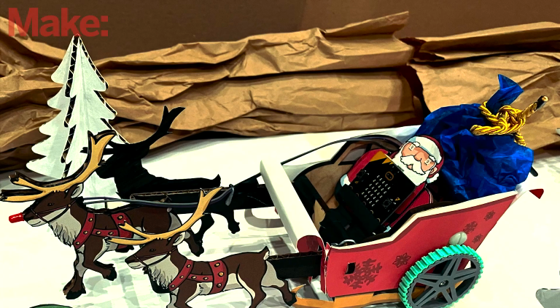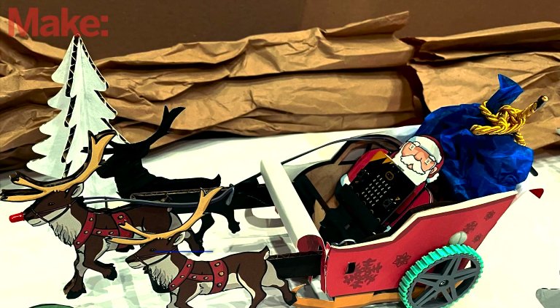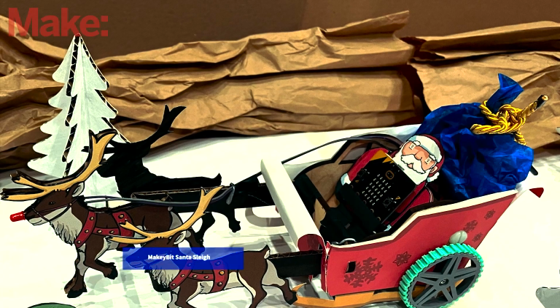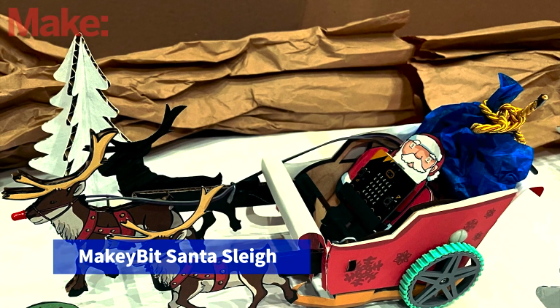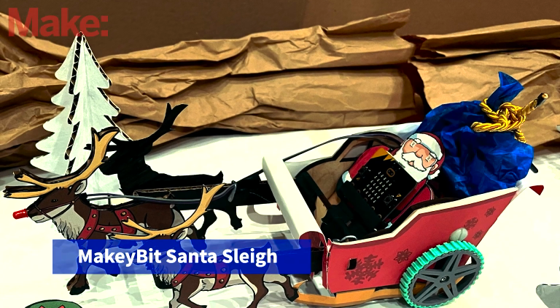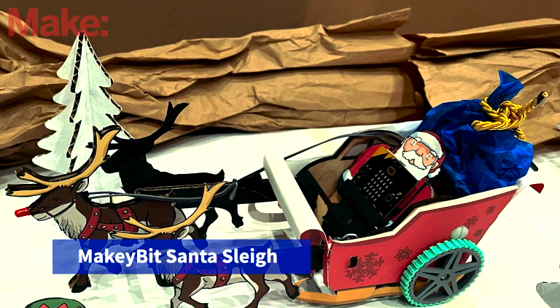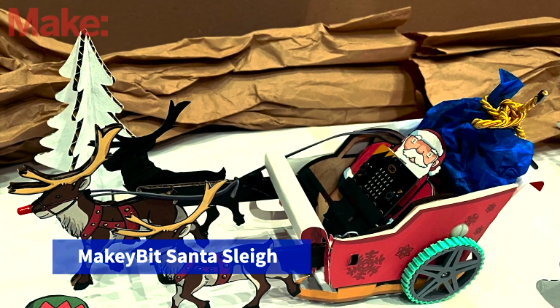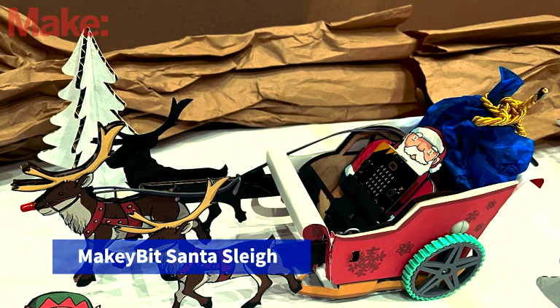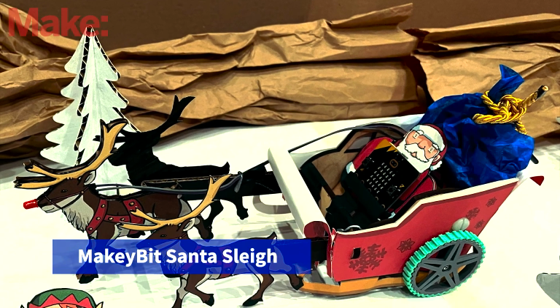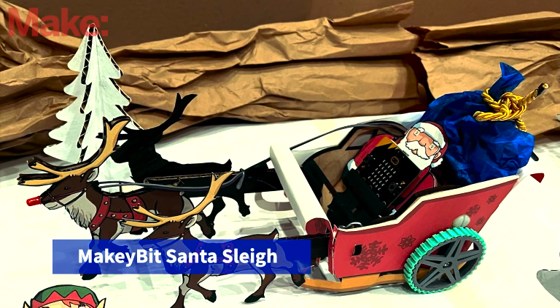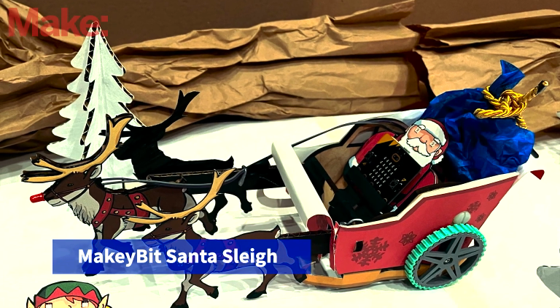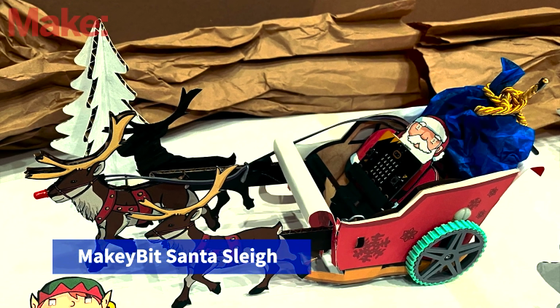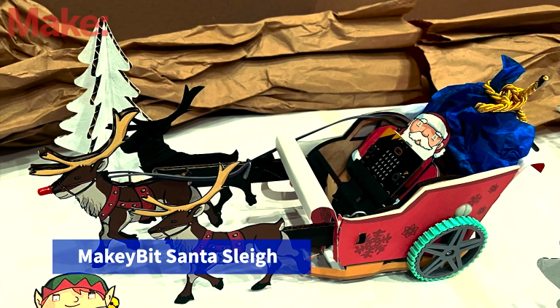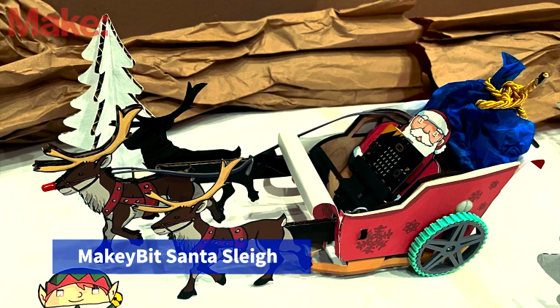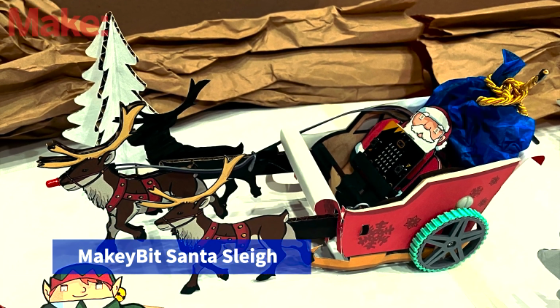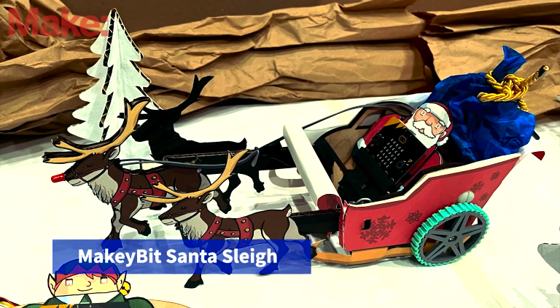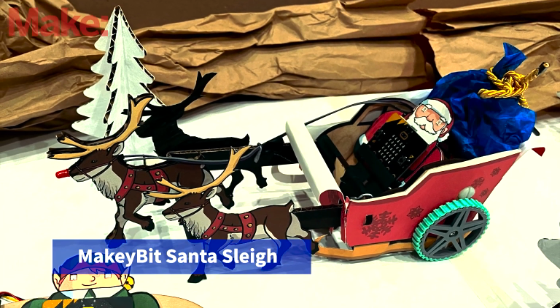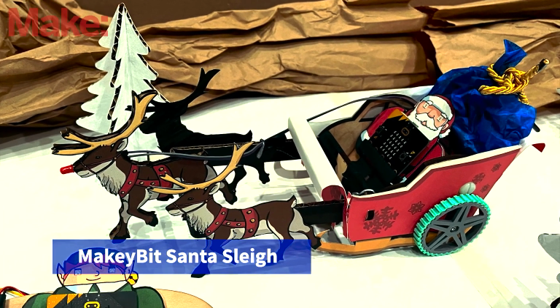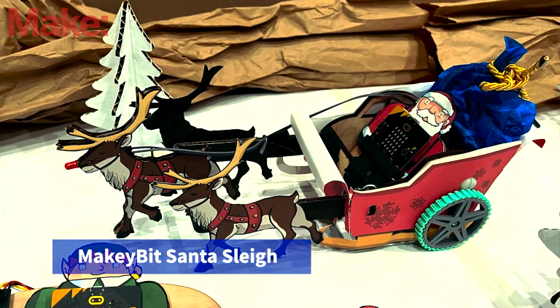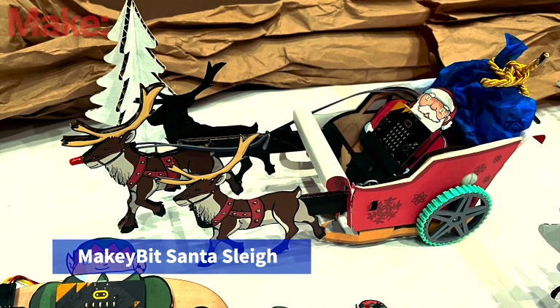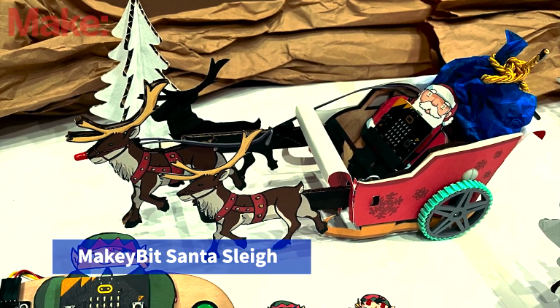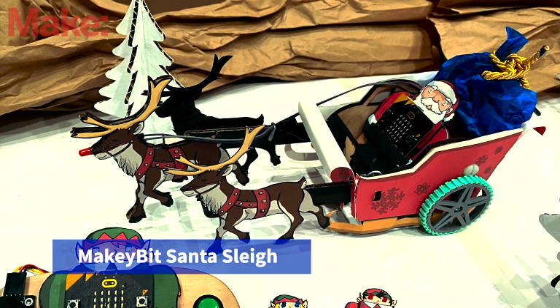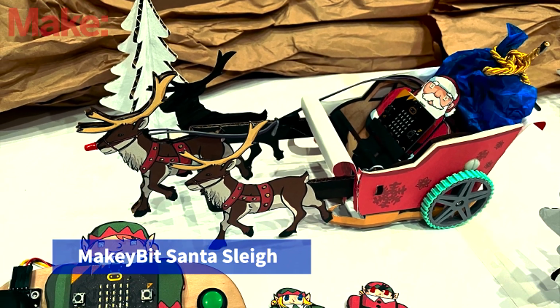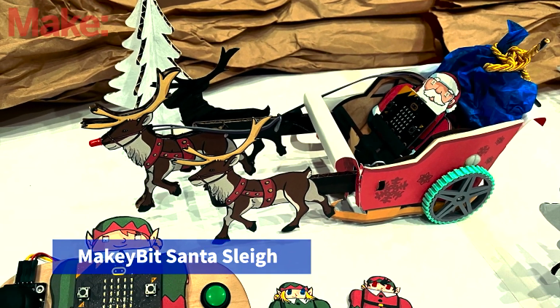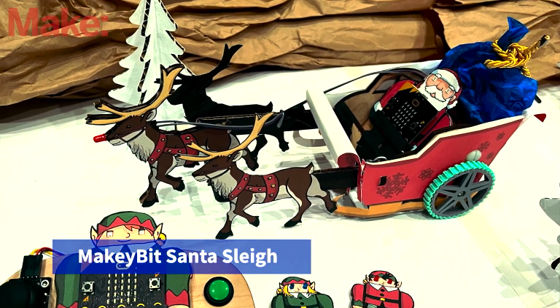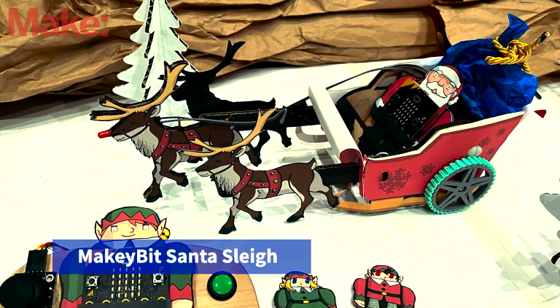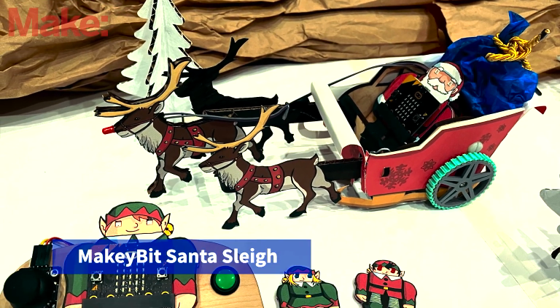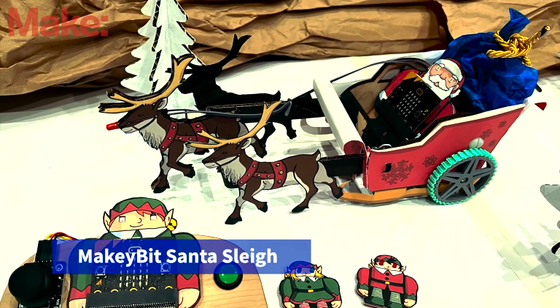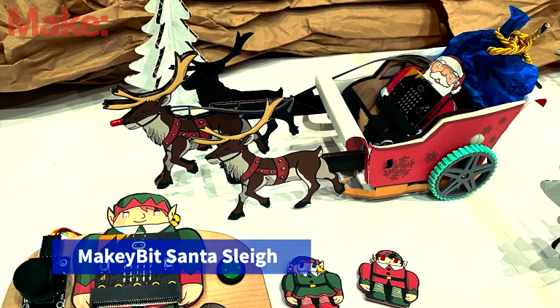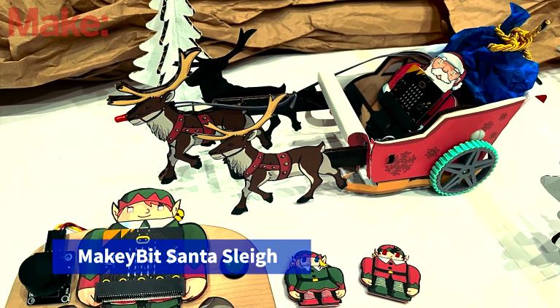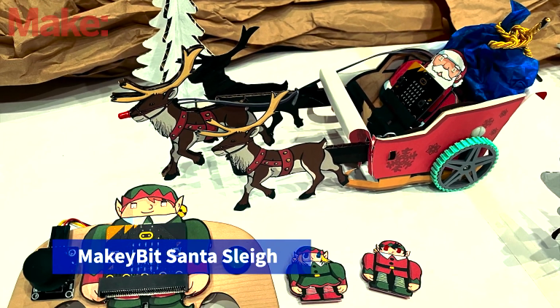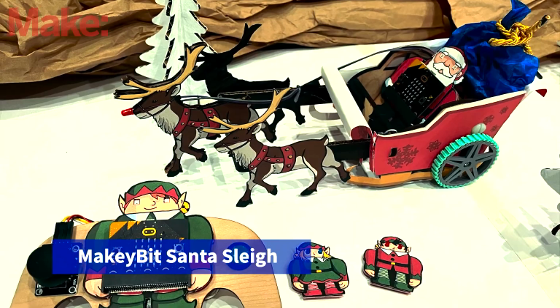Hi everyone, this is Cecilia Hilway. I'll be showing you how to make a Makeybit Santa sleigh.